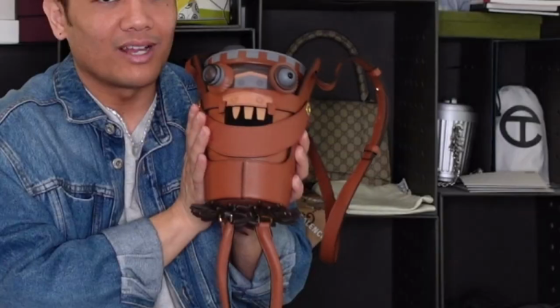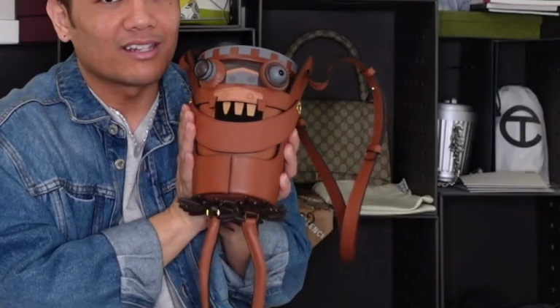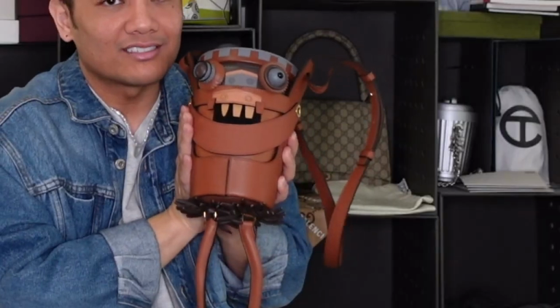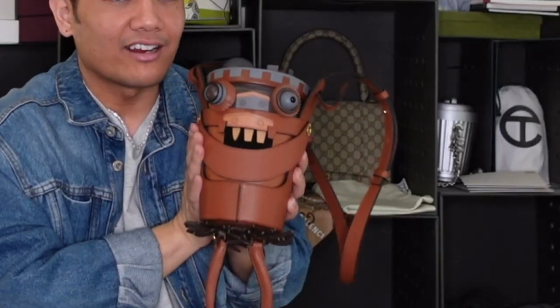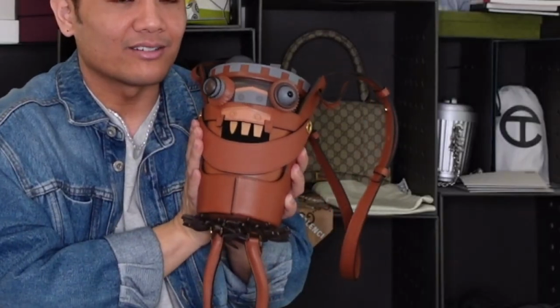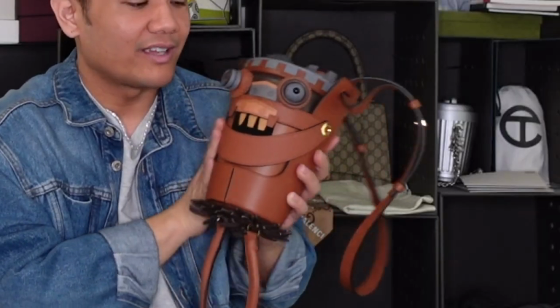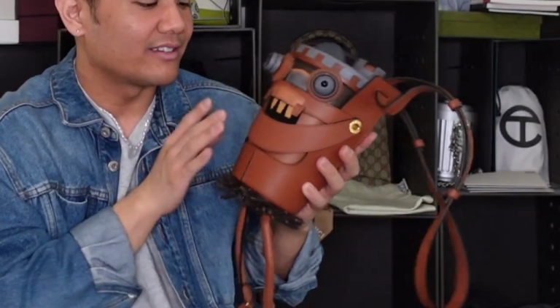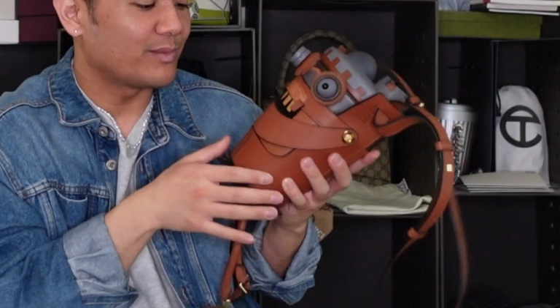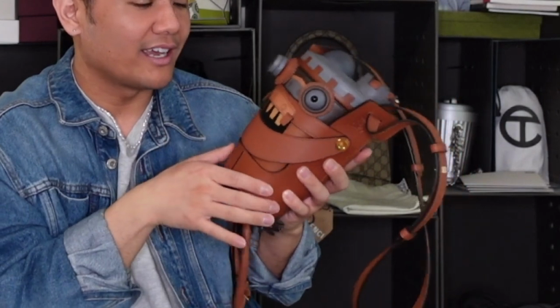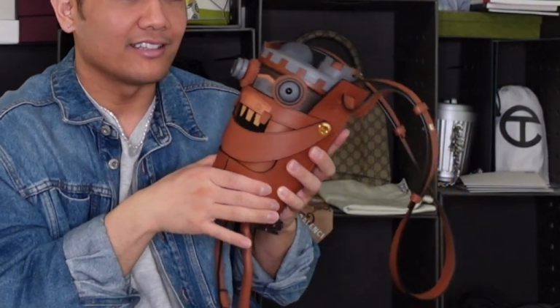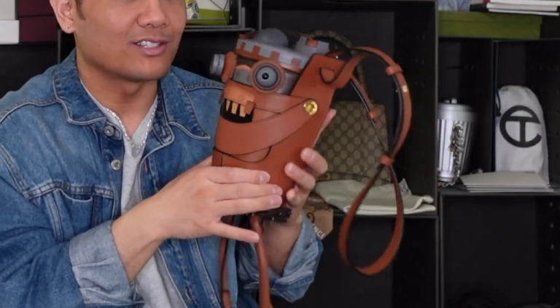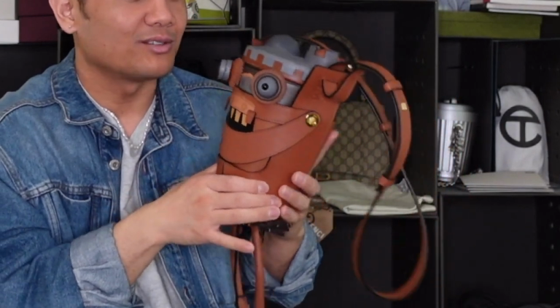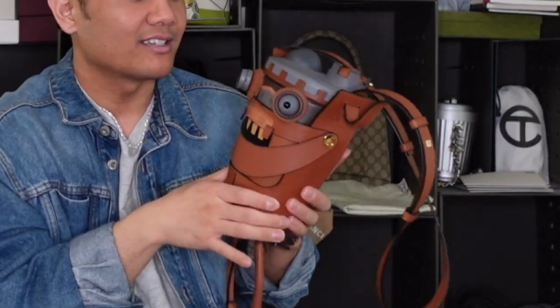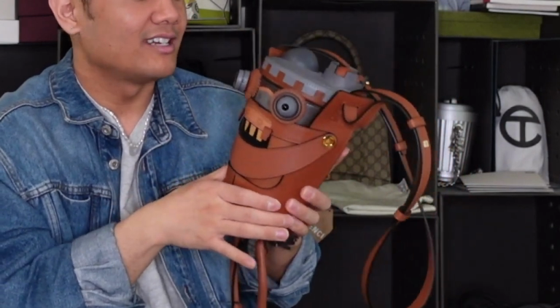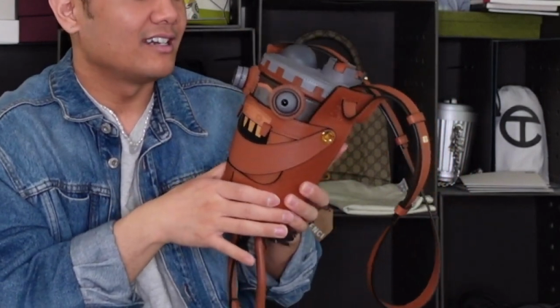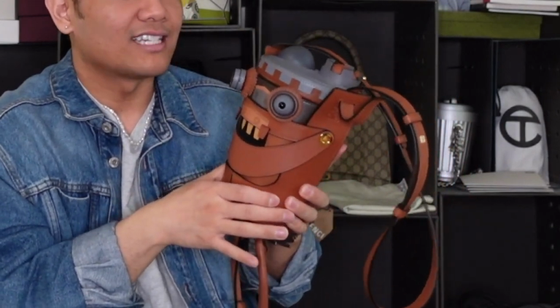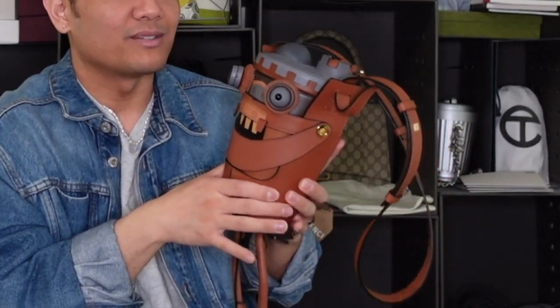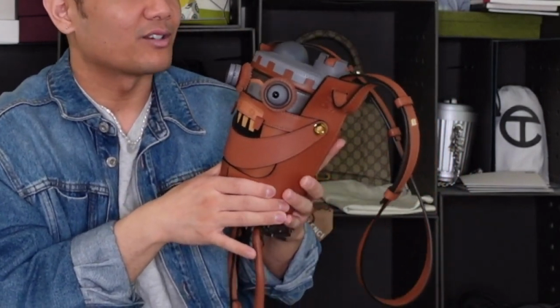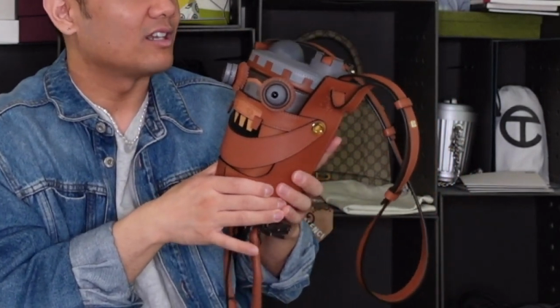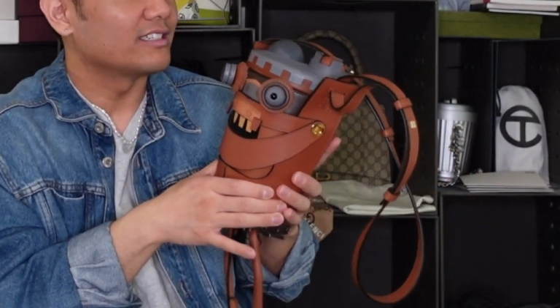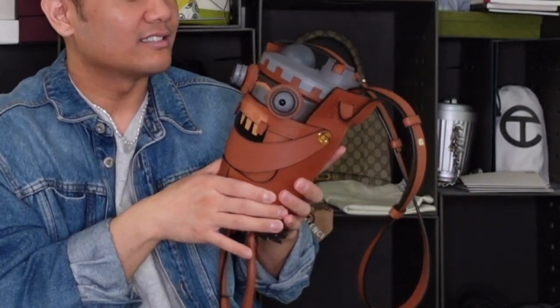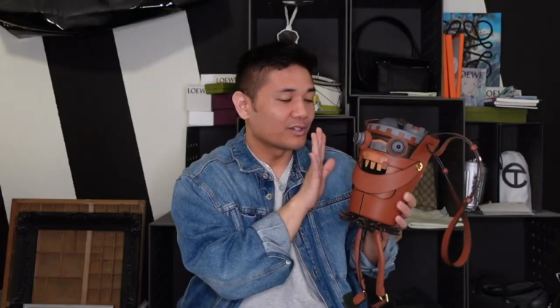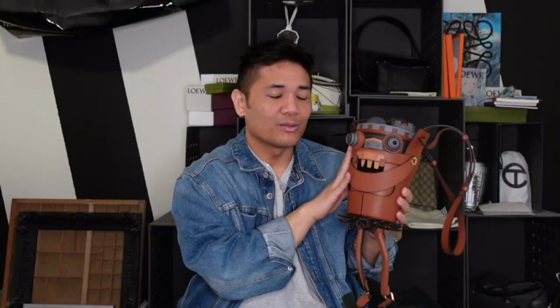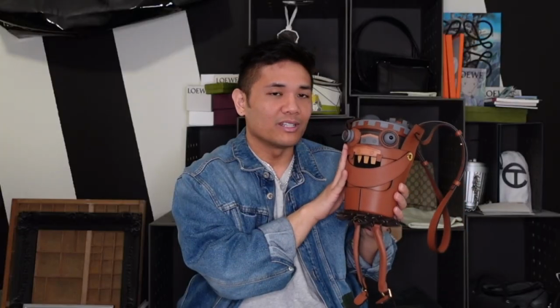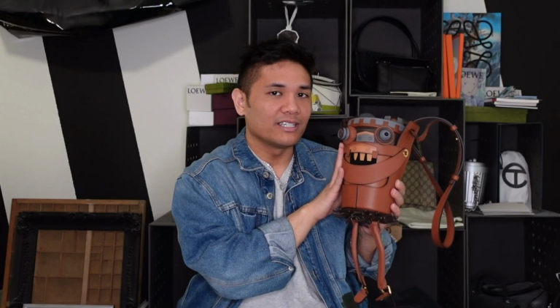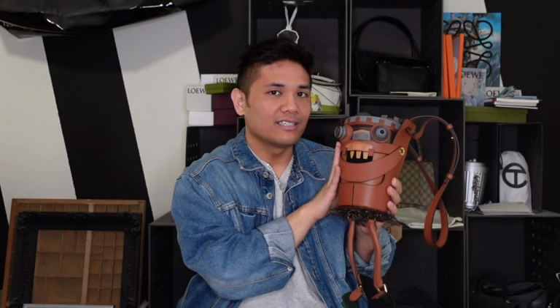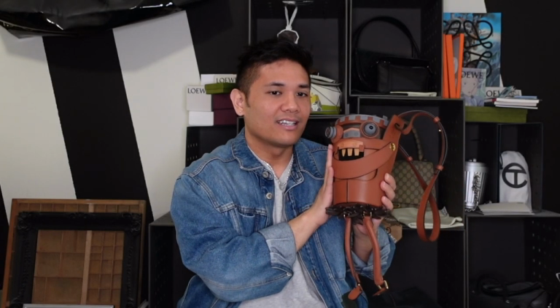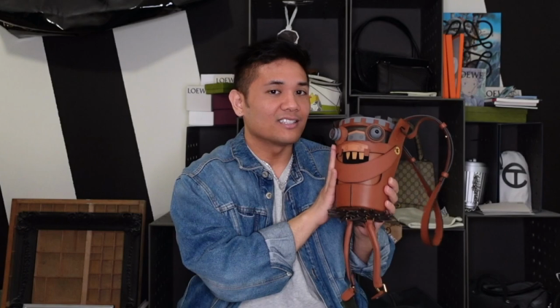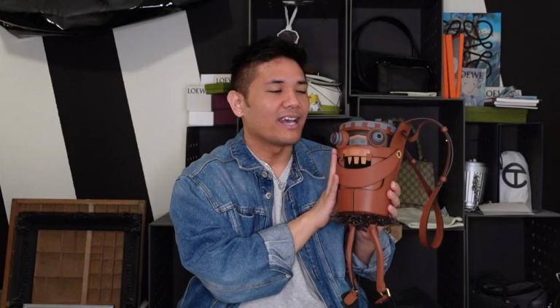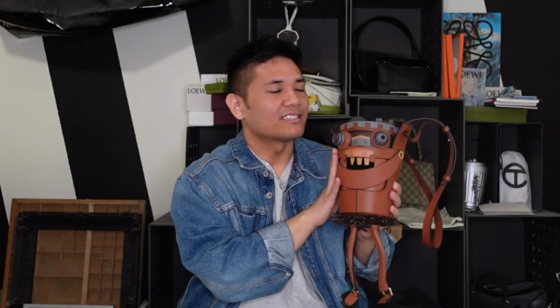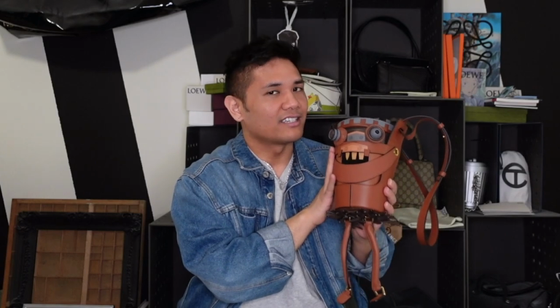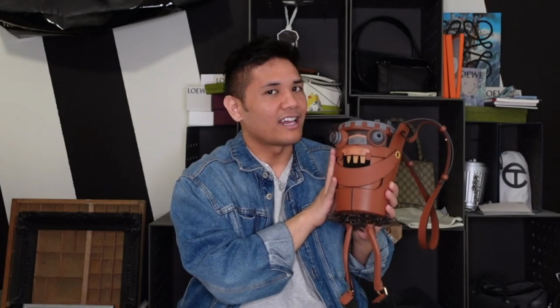I'm not scared of carrying this bag. I think it's also a testament to the quality. For durability, this bag is going to get a nine.